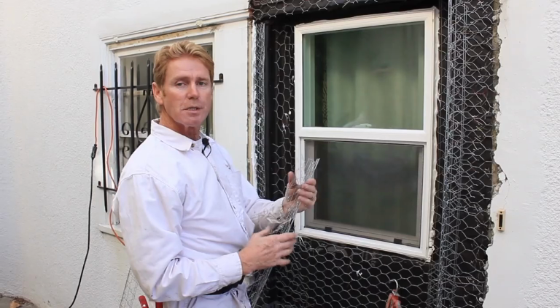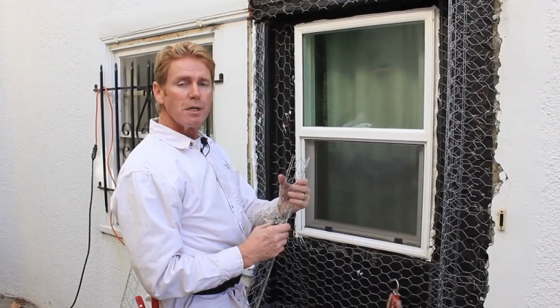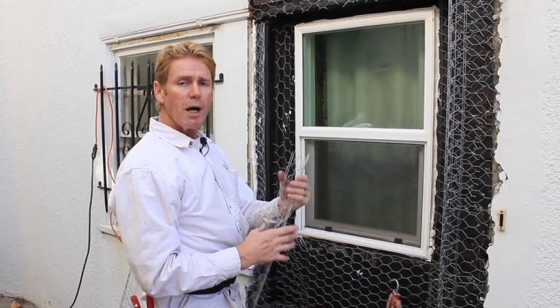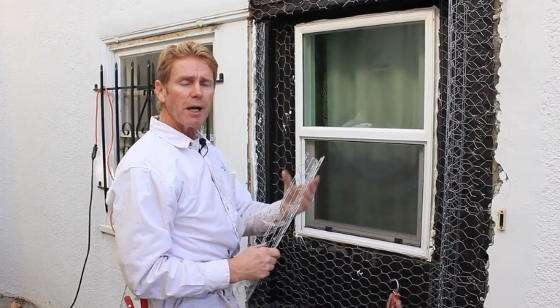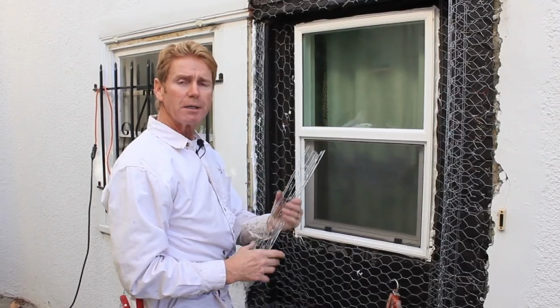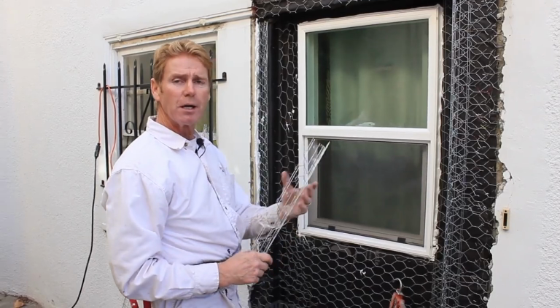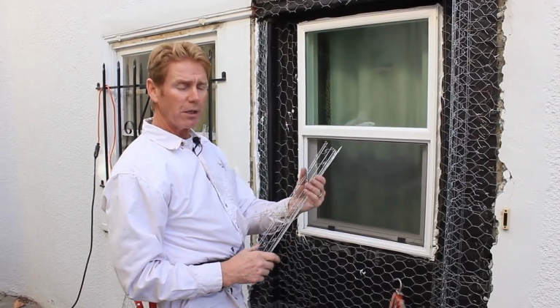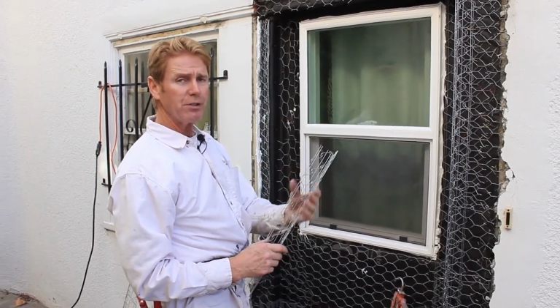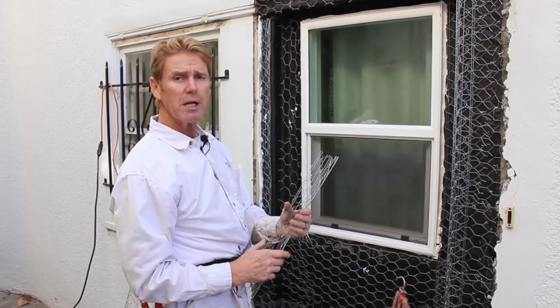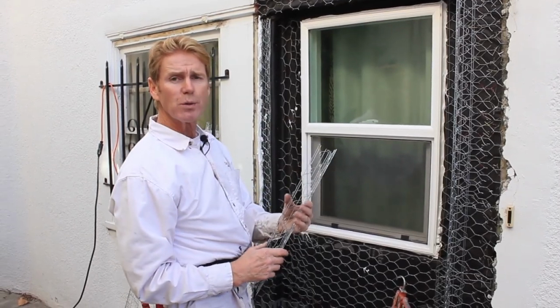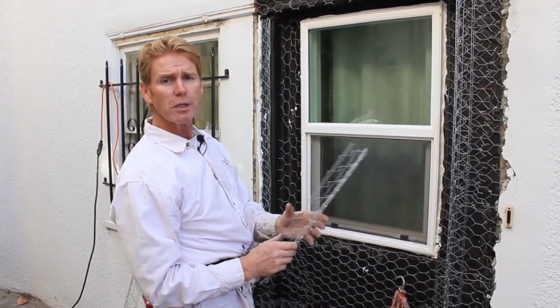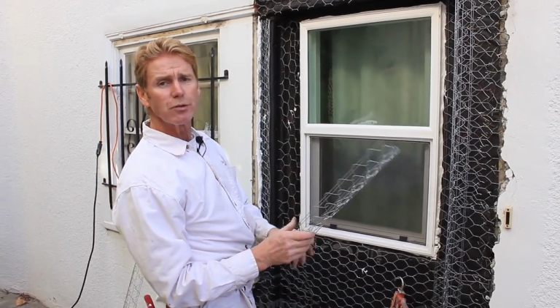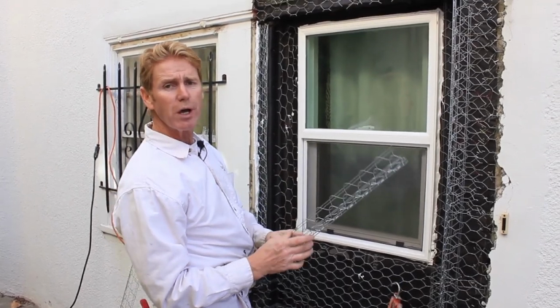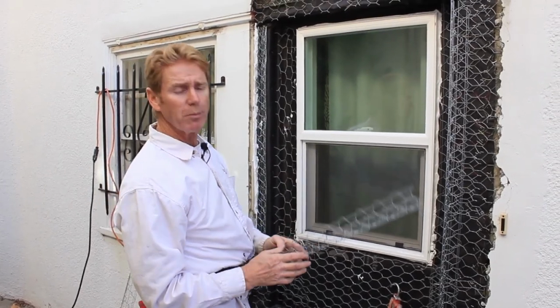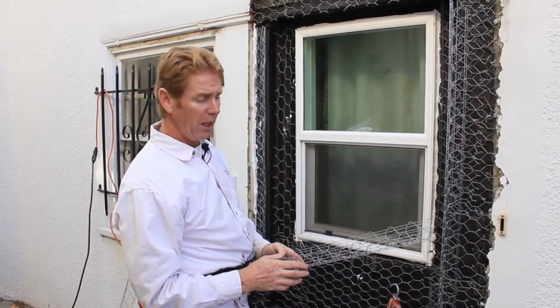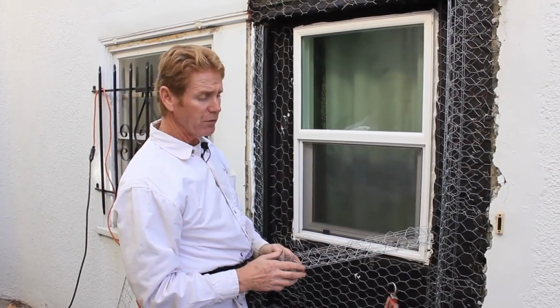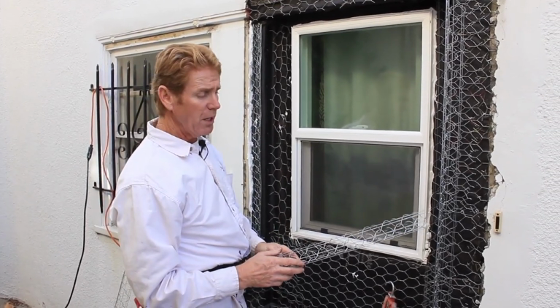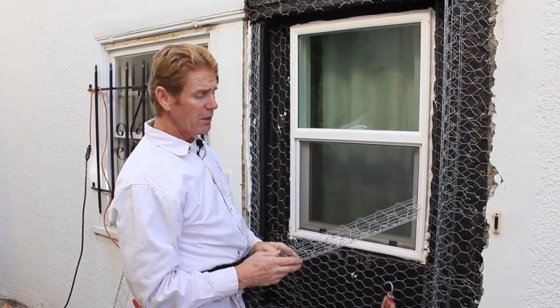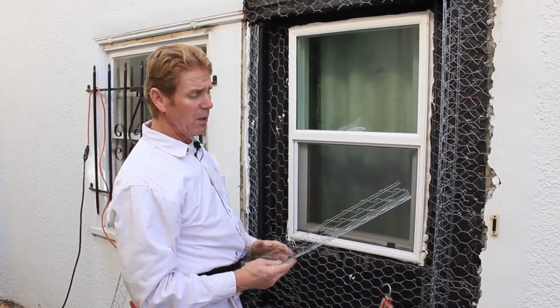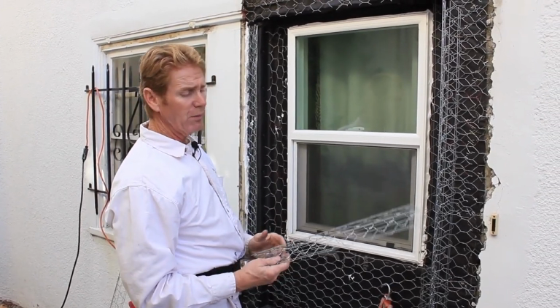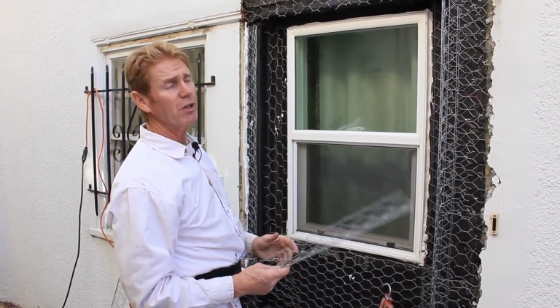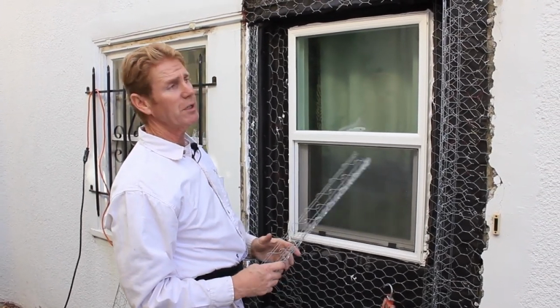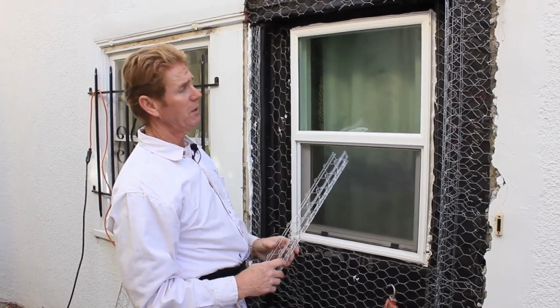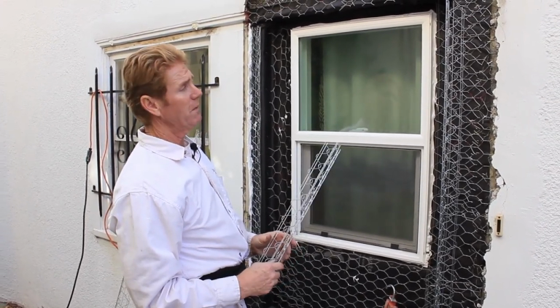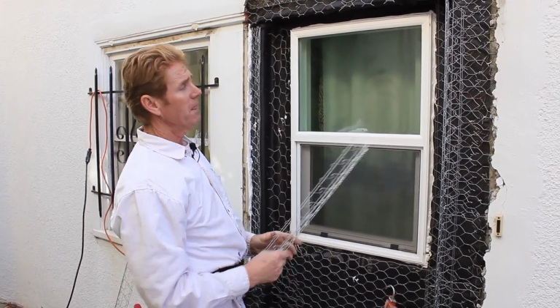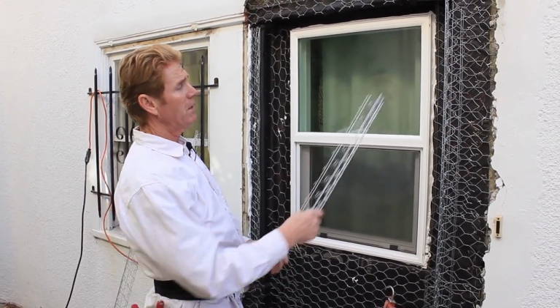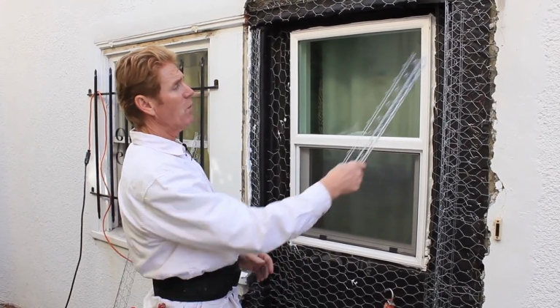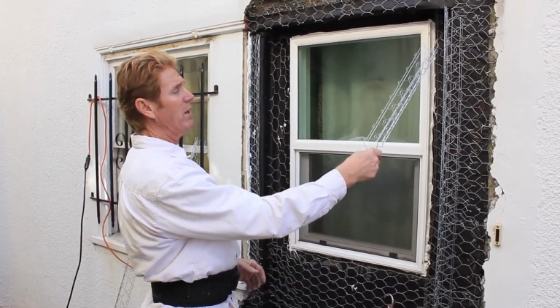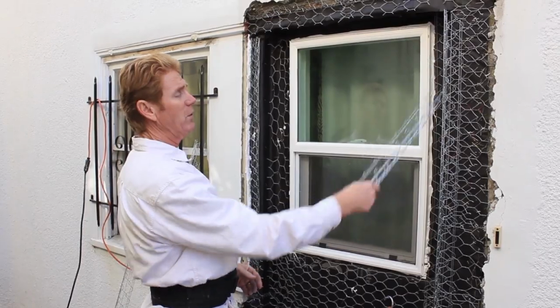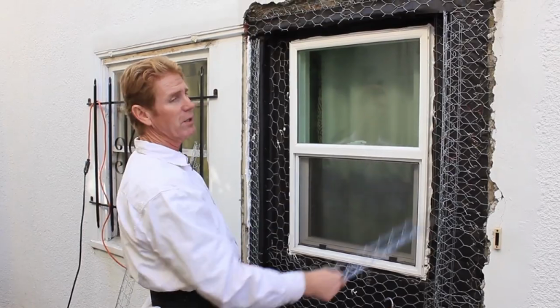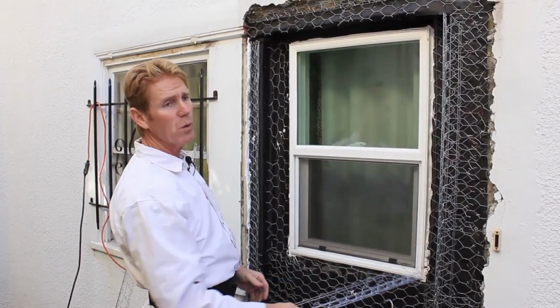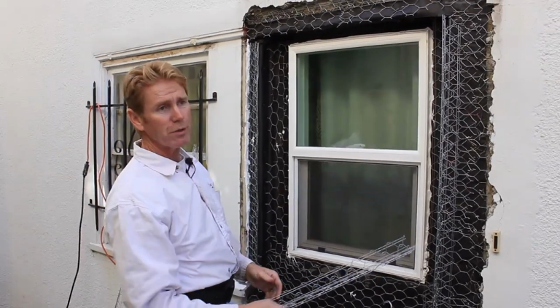Hi guys, Kierke J here with Kirk Giordano Plastering. Today what I'm going to show you is another way to do inner corners.